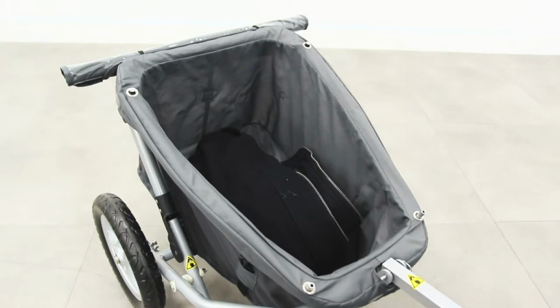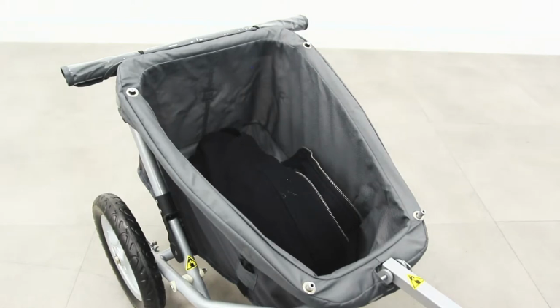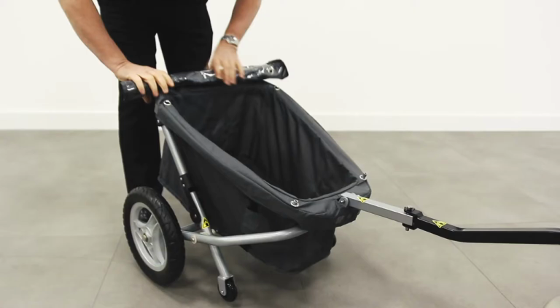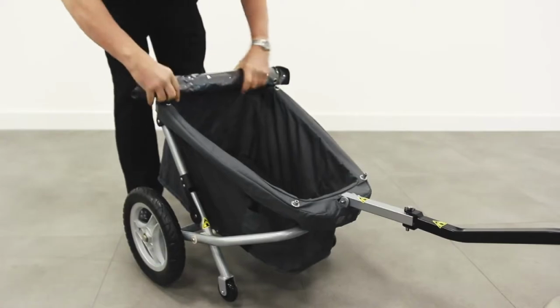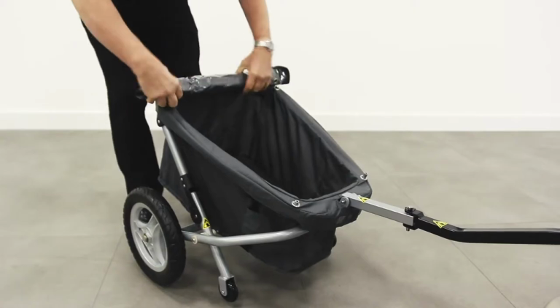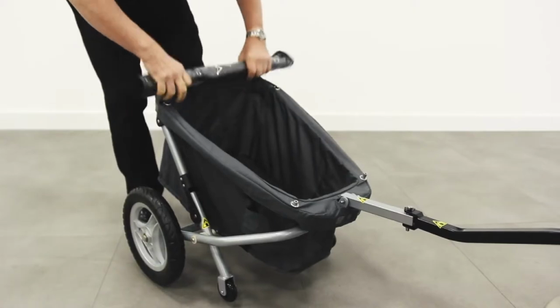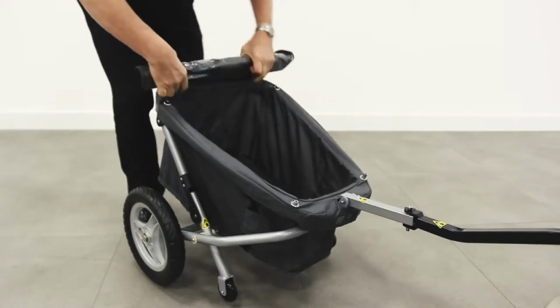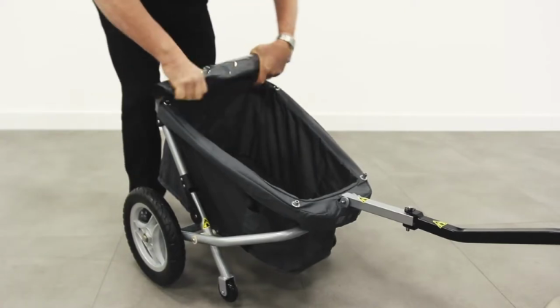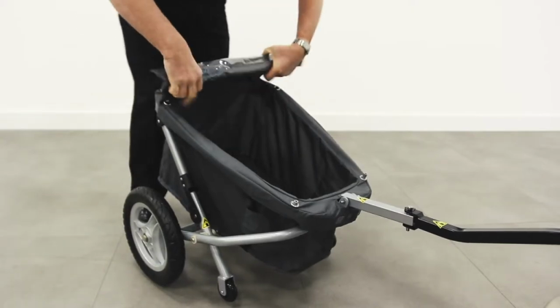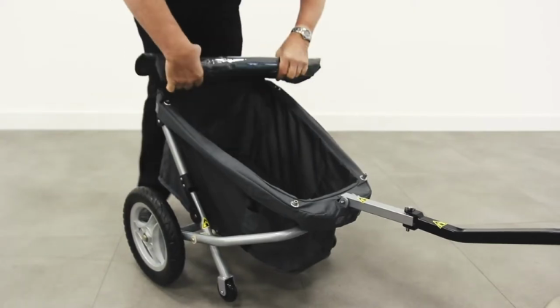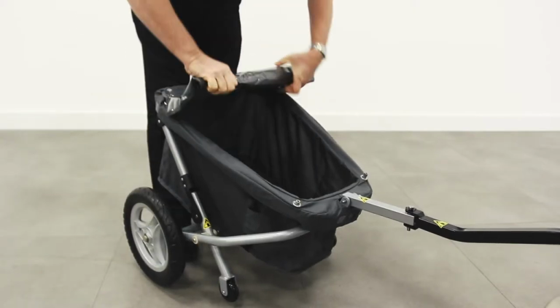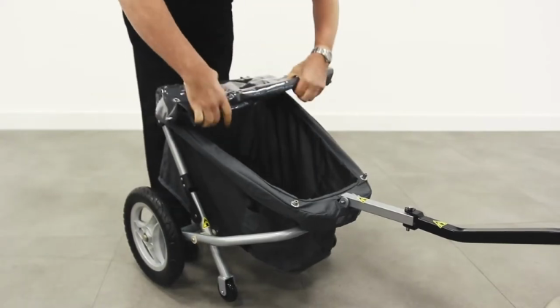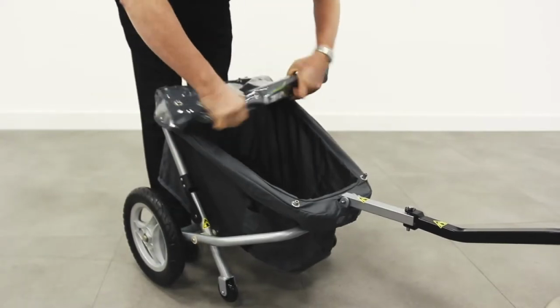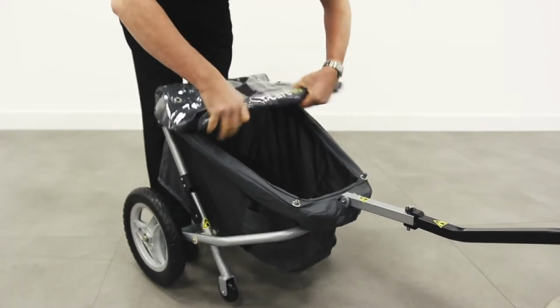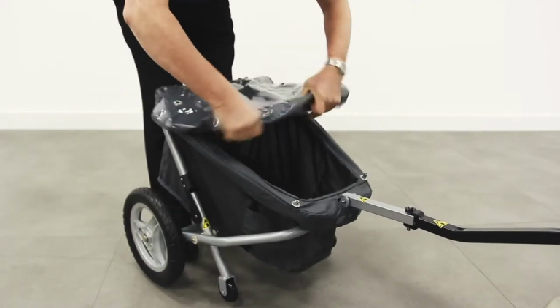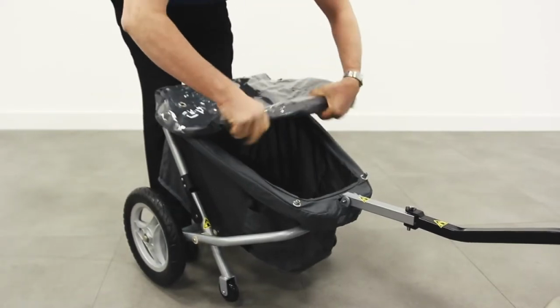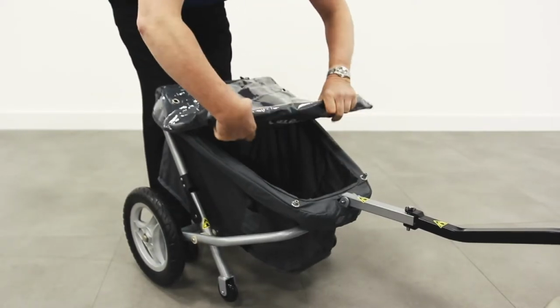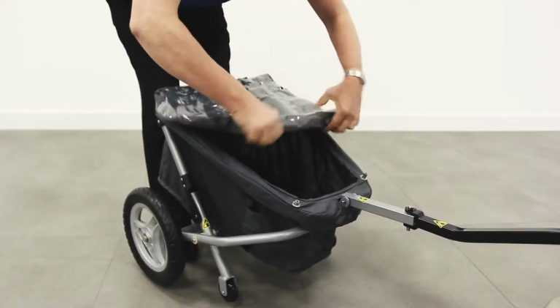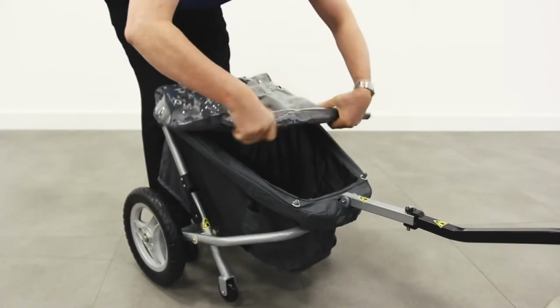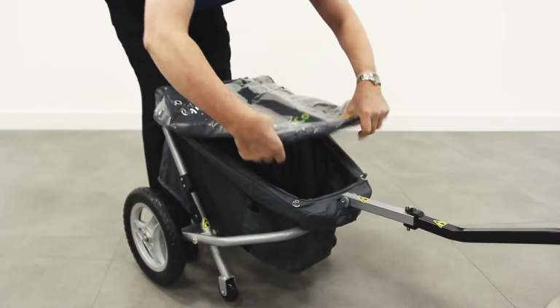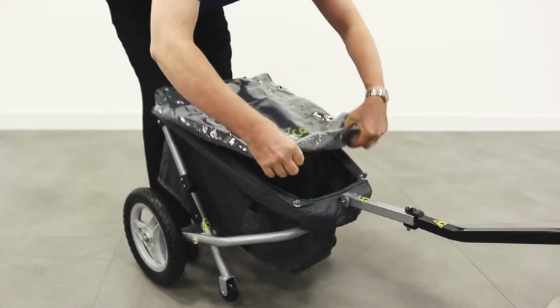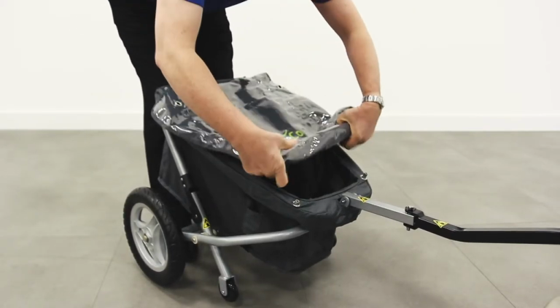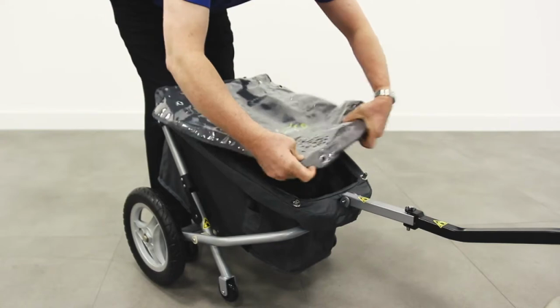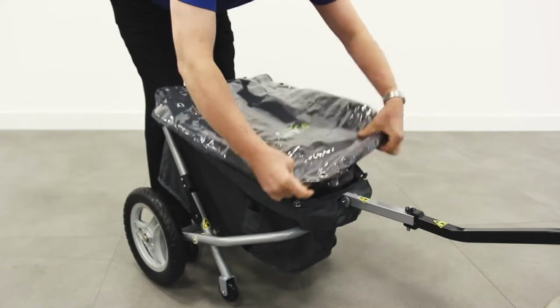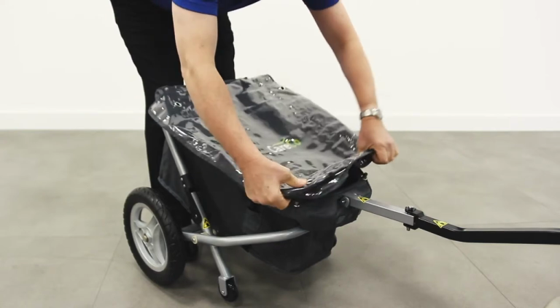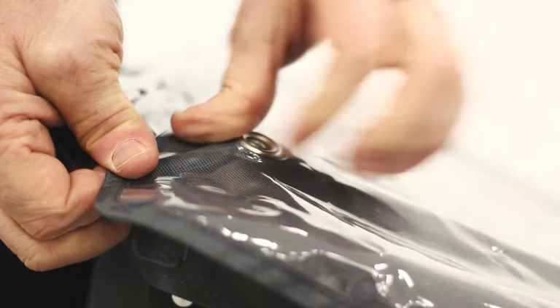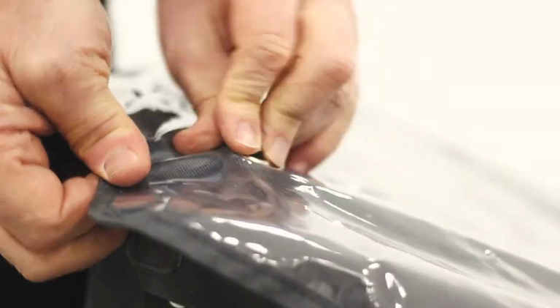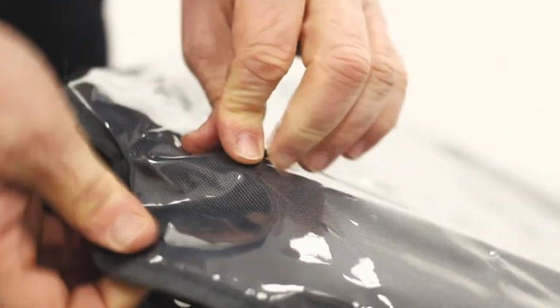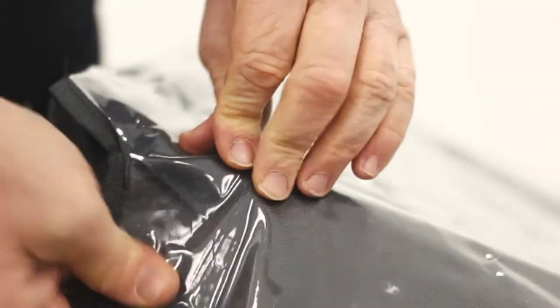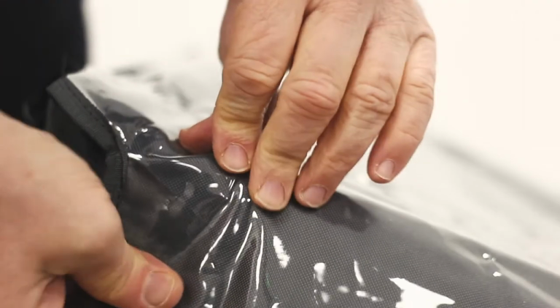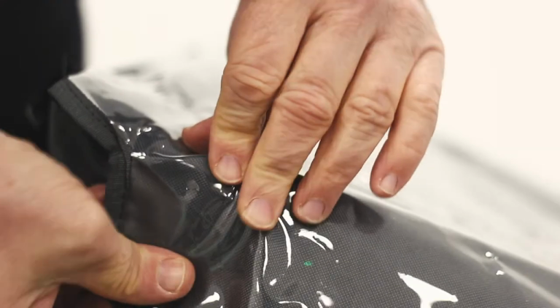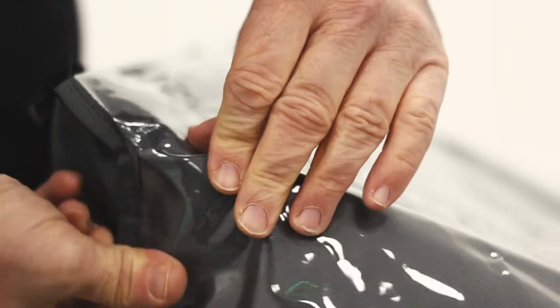If you're caught out by the rain, keep your items safe. Simply roll over and secure the waterproof basket cover.